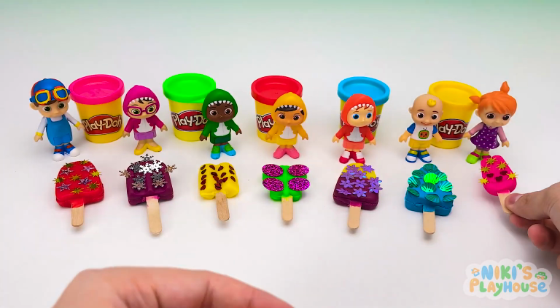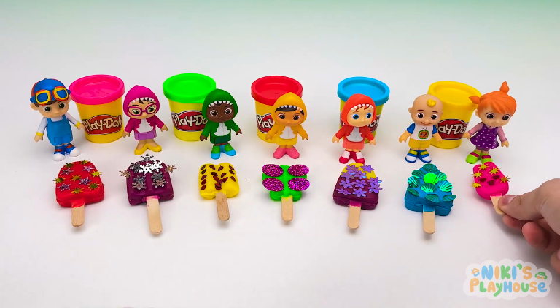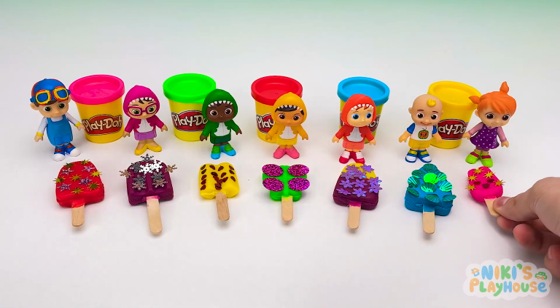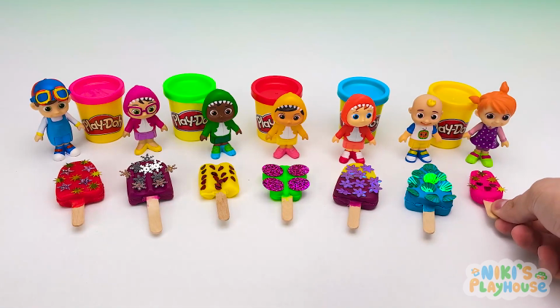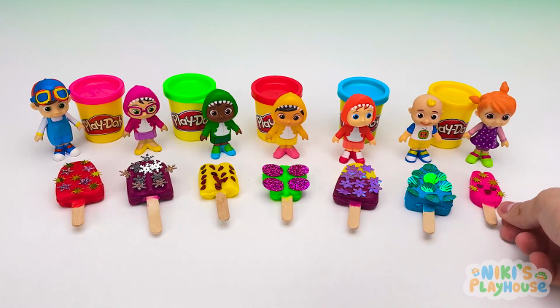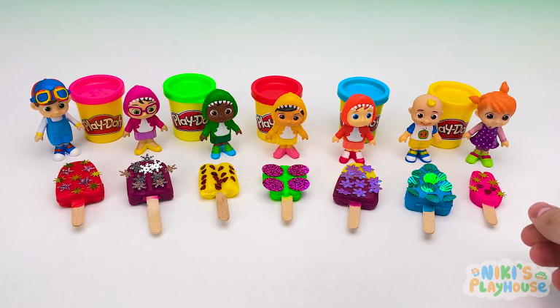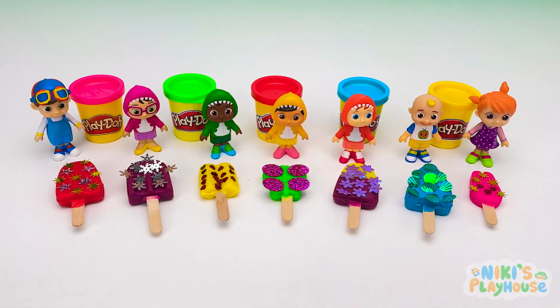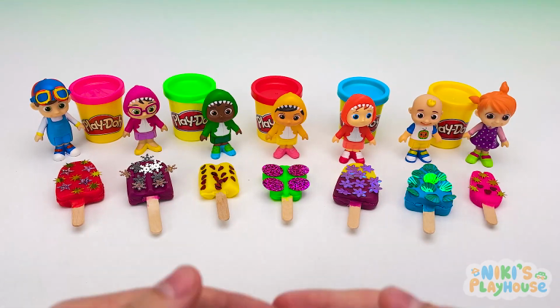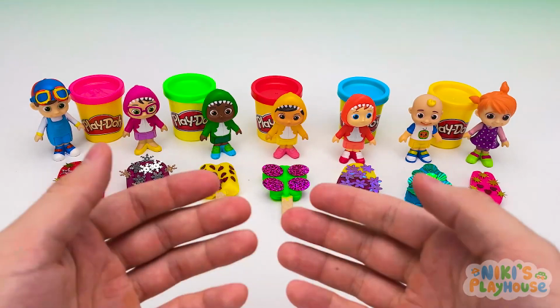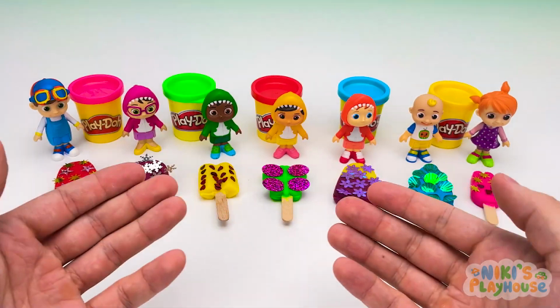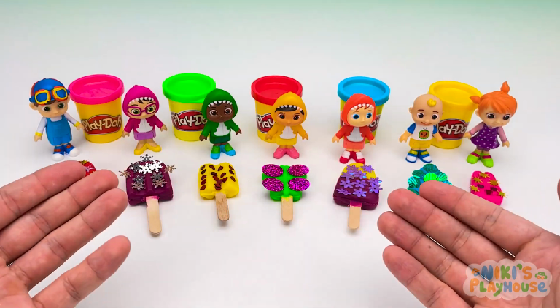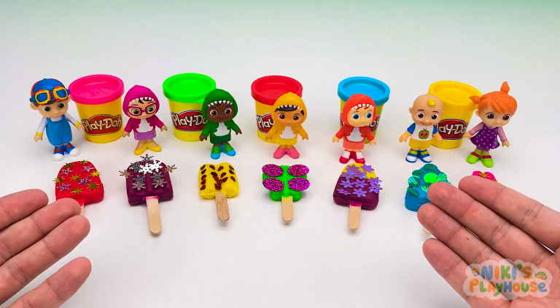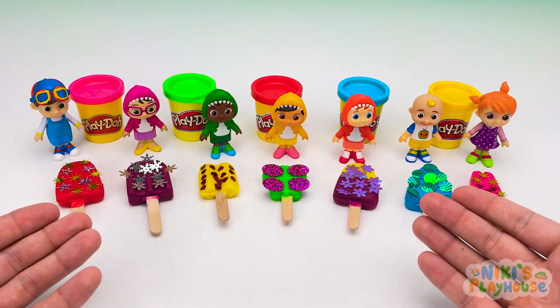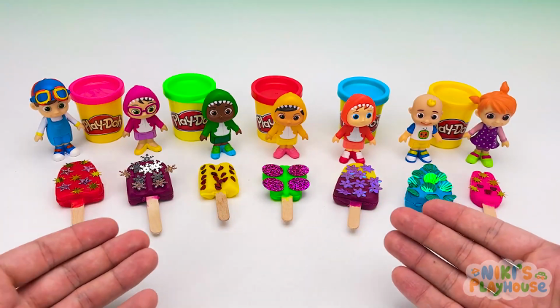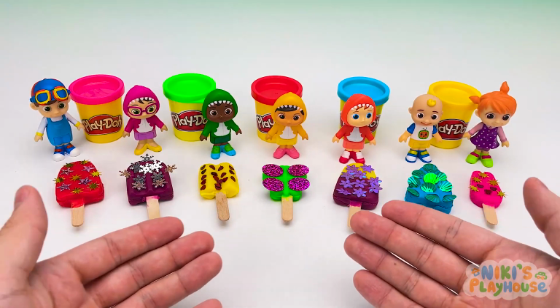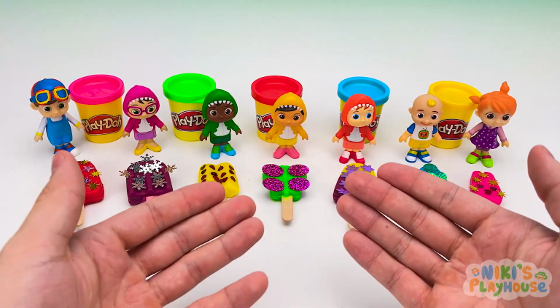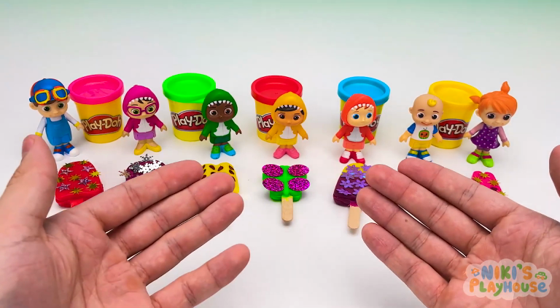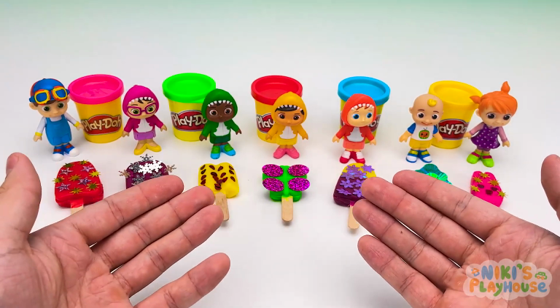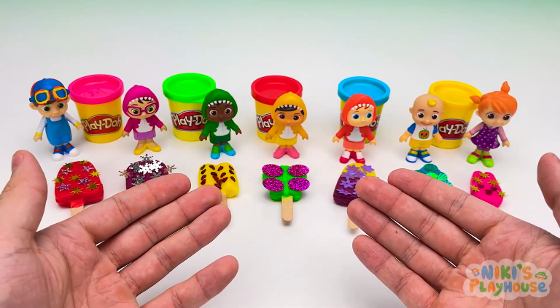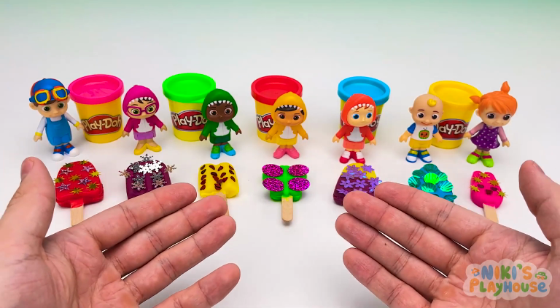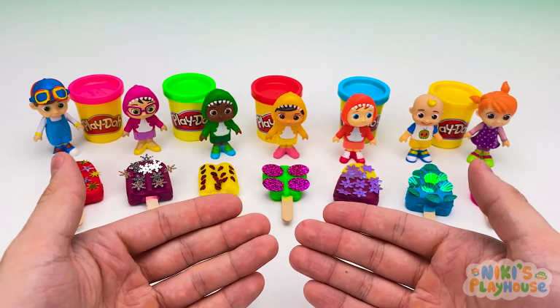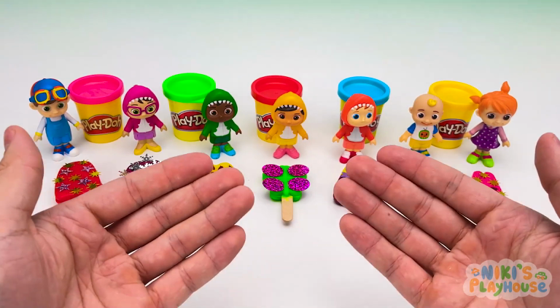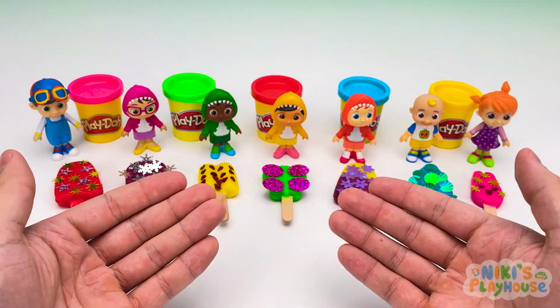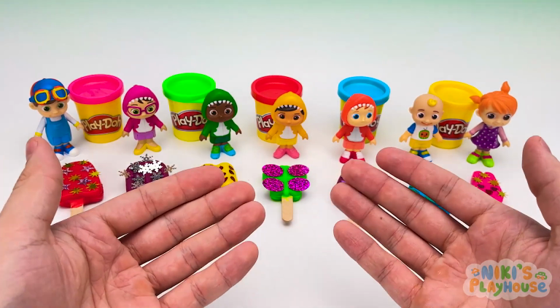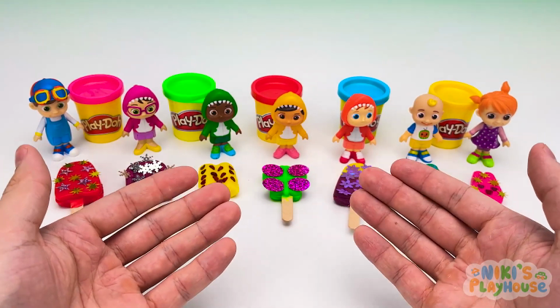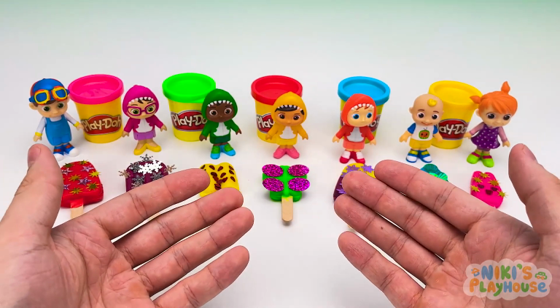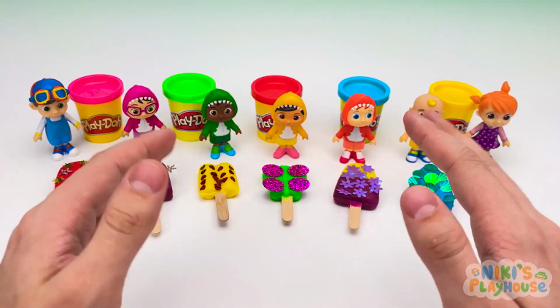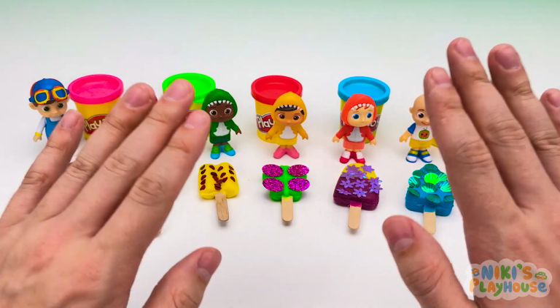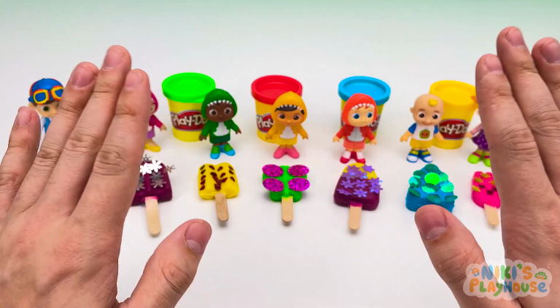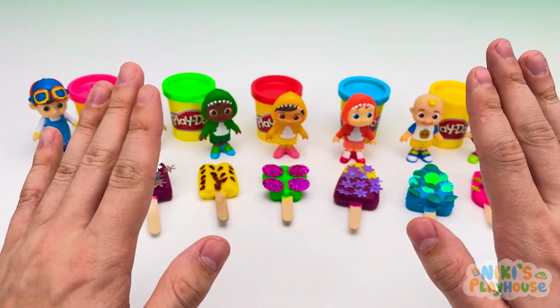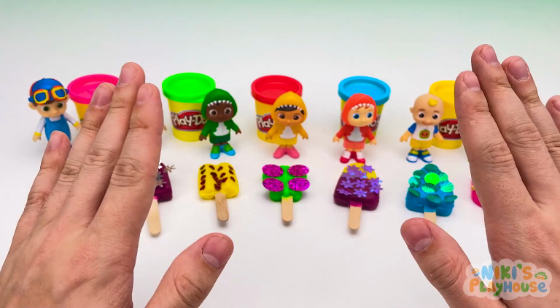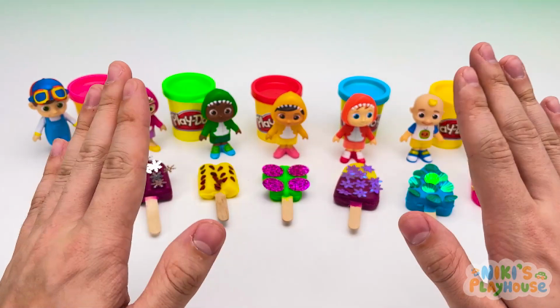We've sold all our ice cream today! Thanks for helping! Bye, friends!